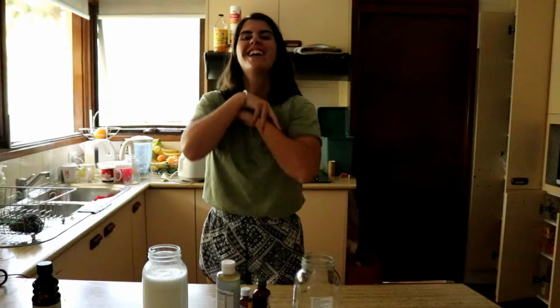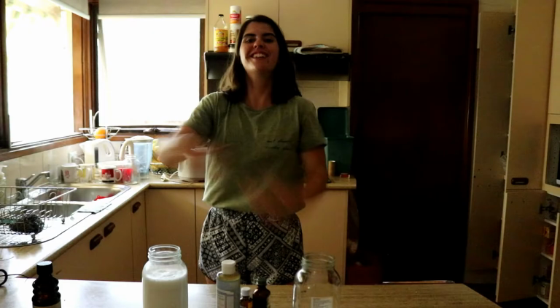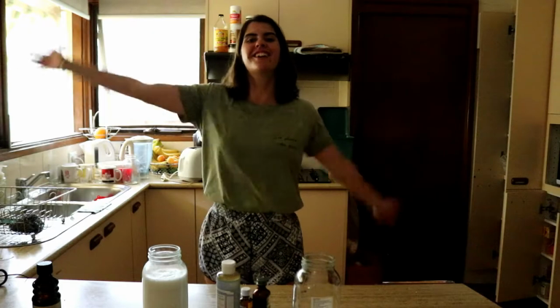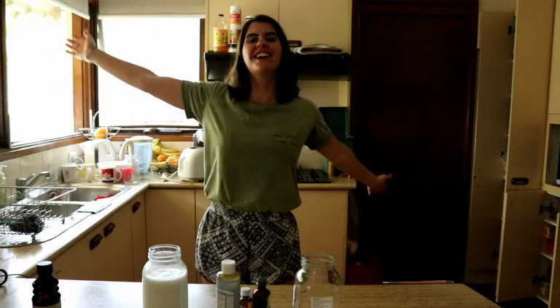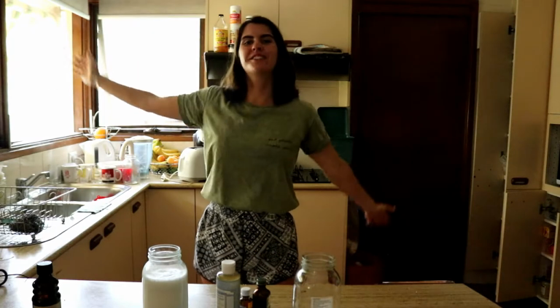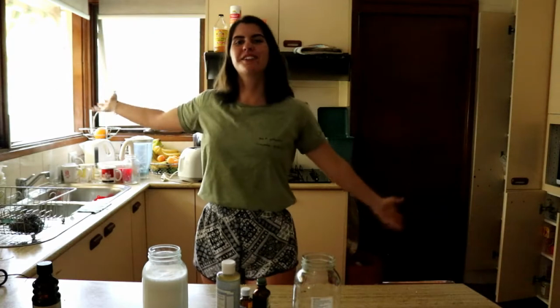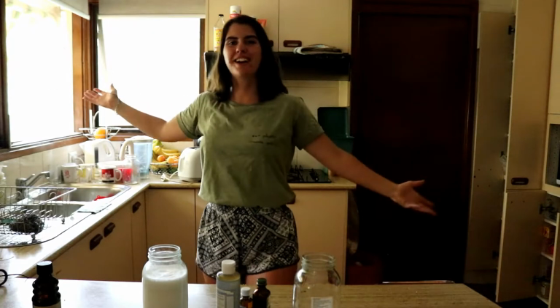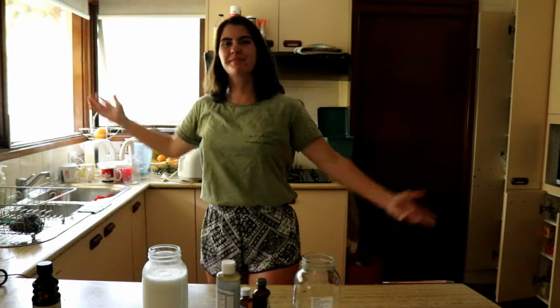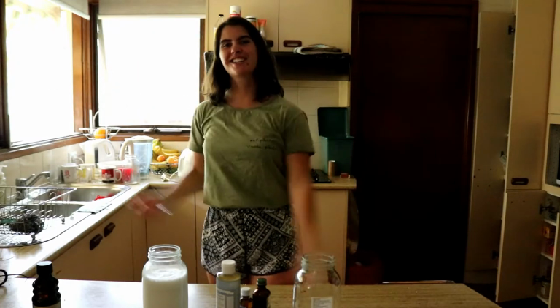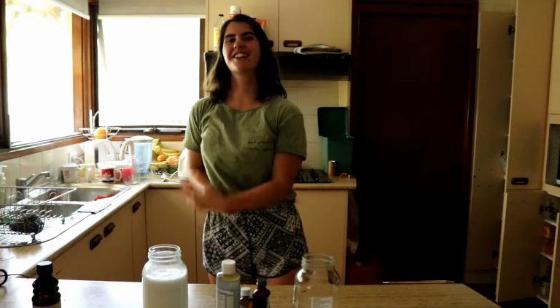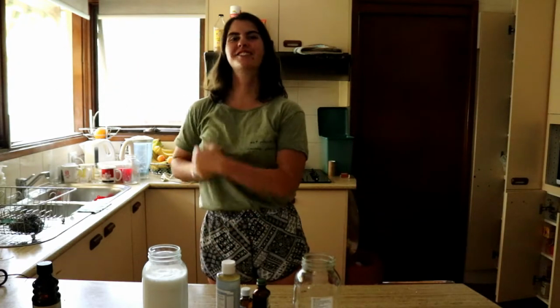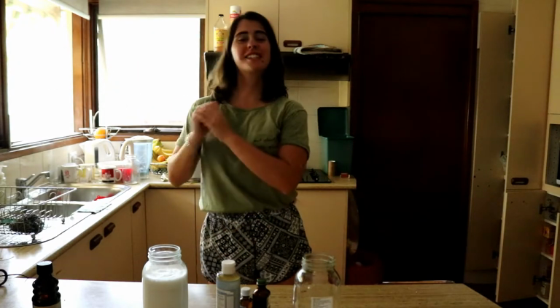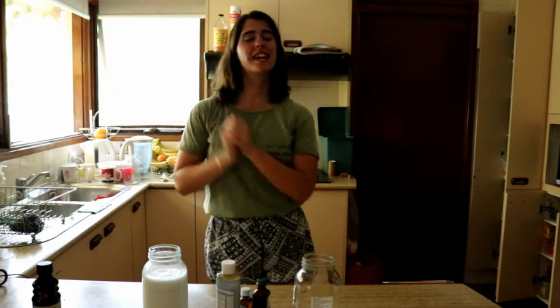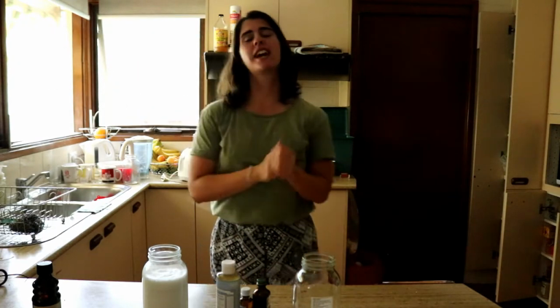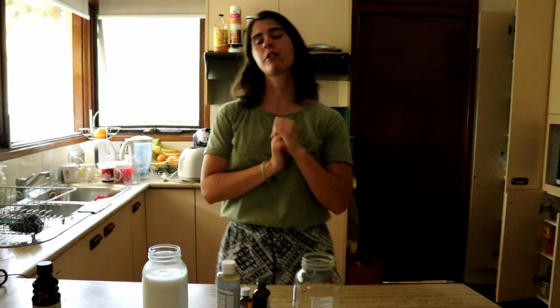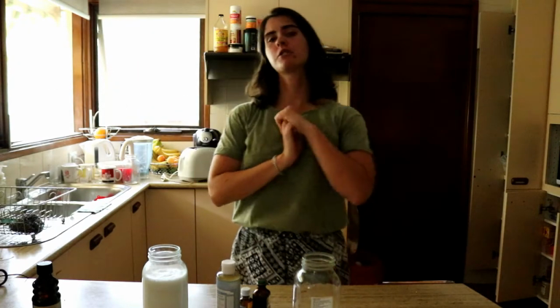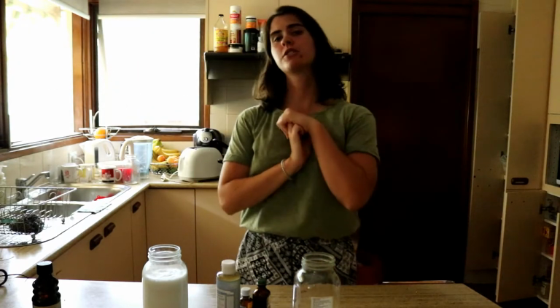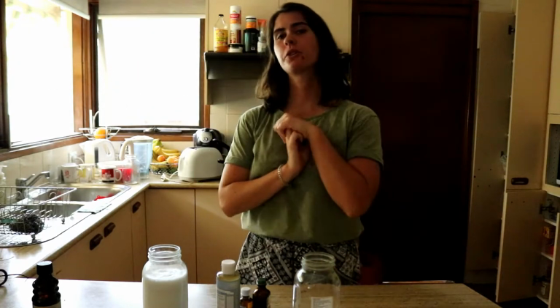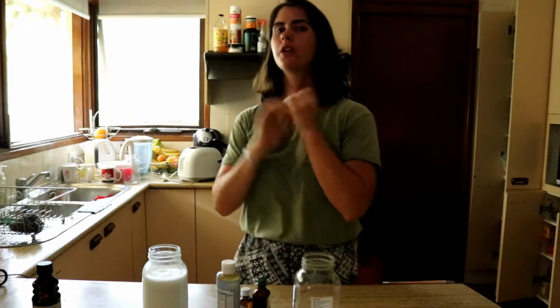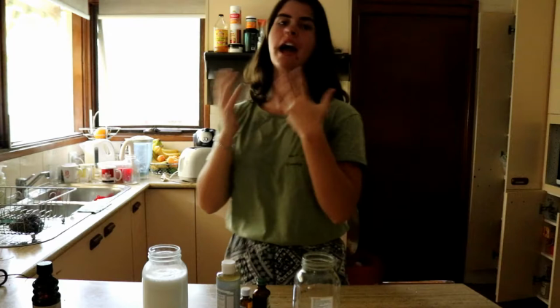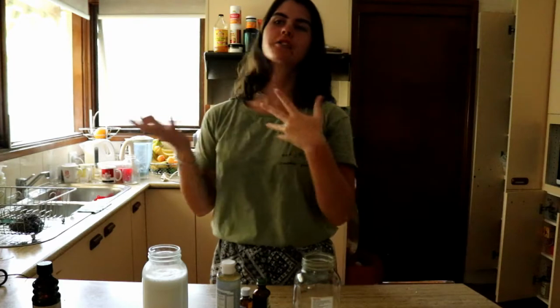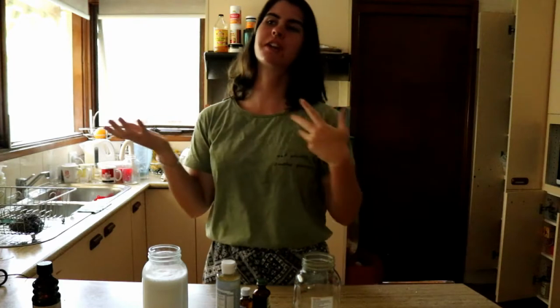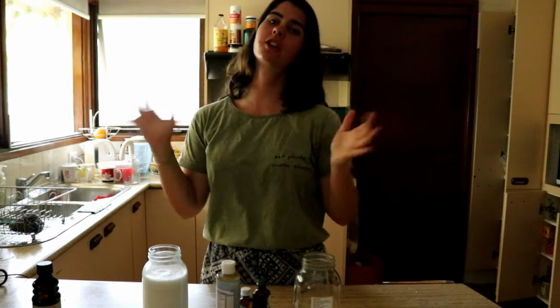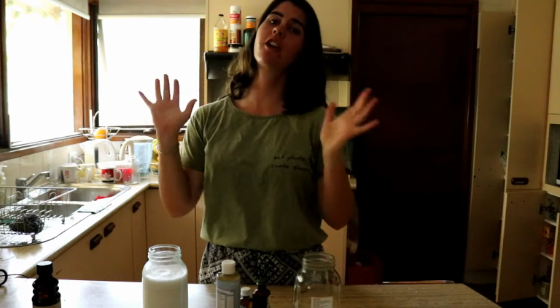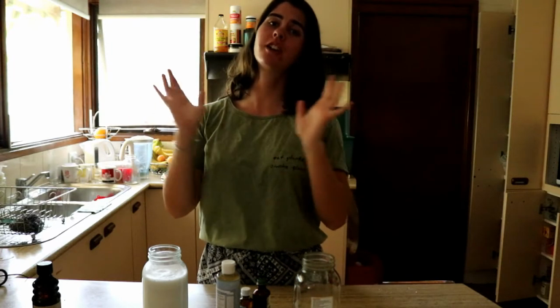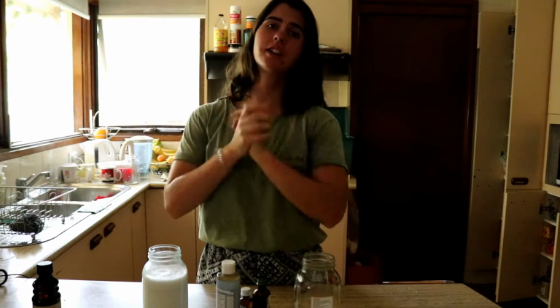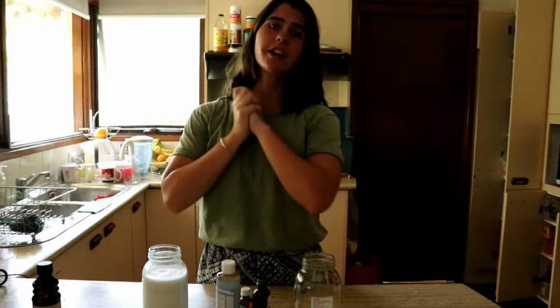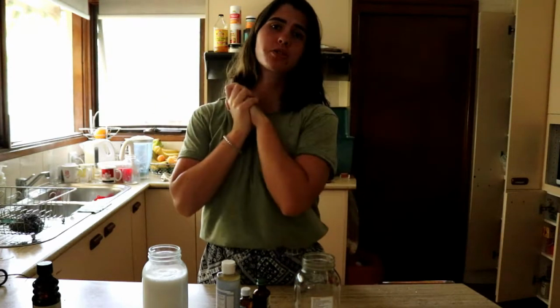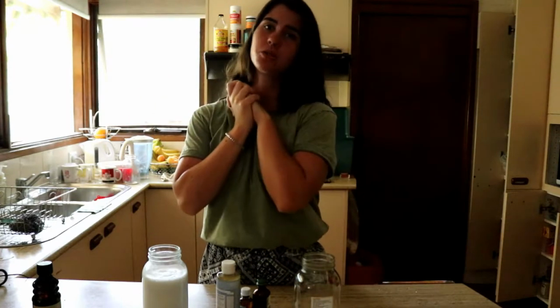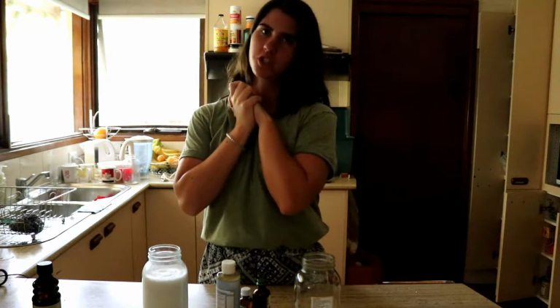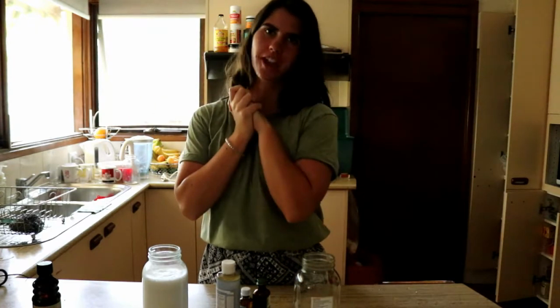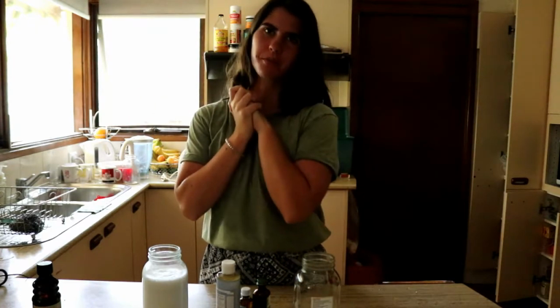Hello guys! Welcome back to my channel. Today I'm going to be showing you how to make your own natural shampoo.